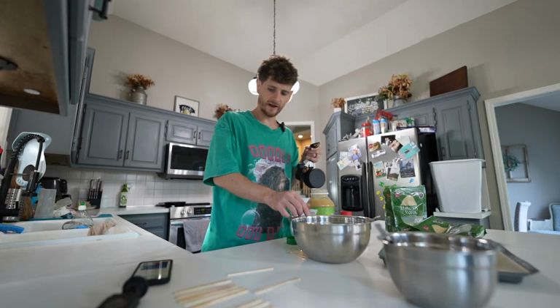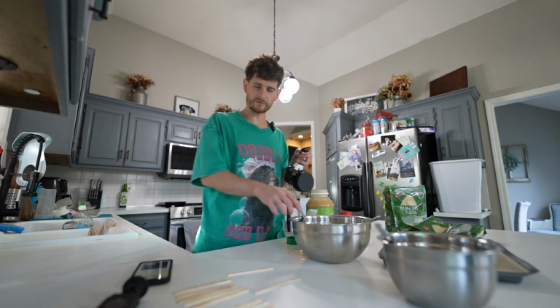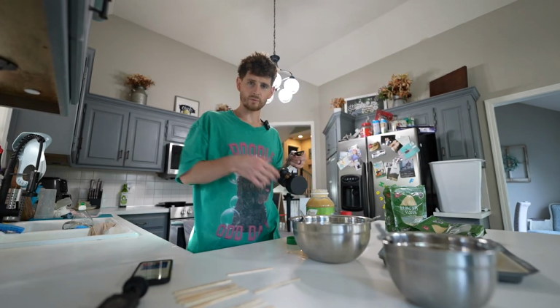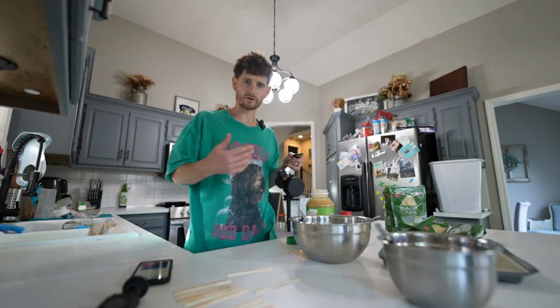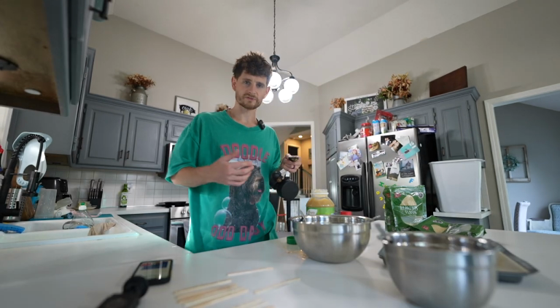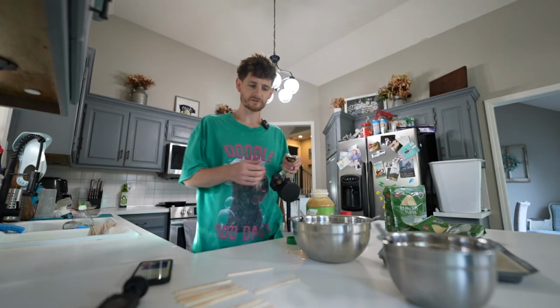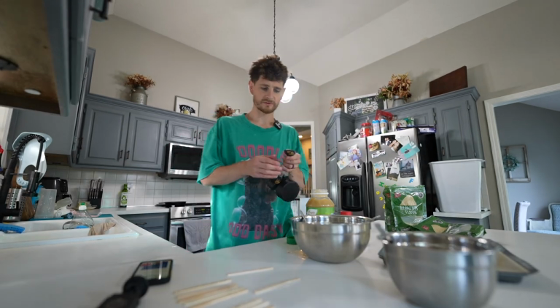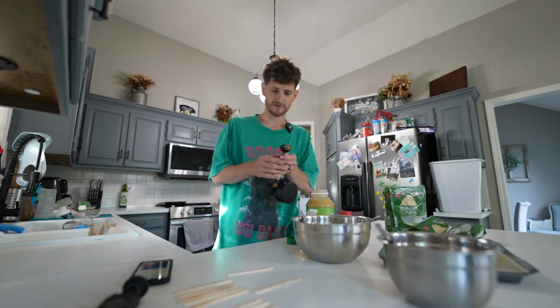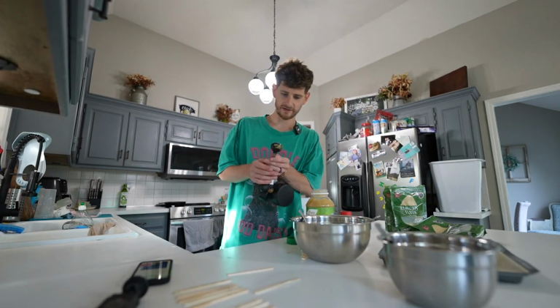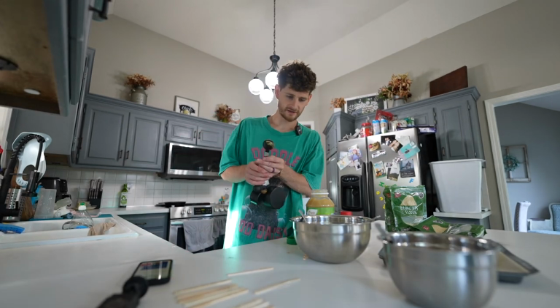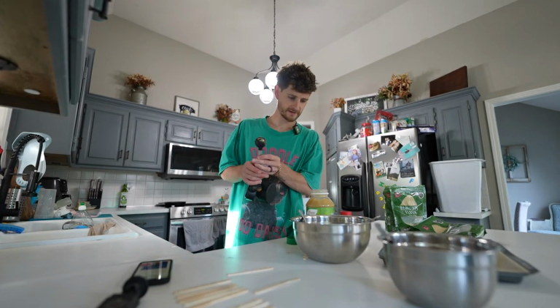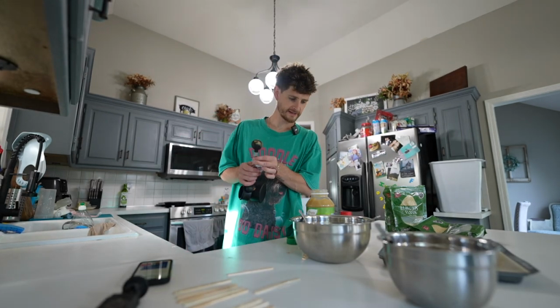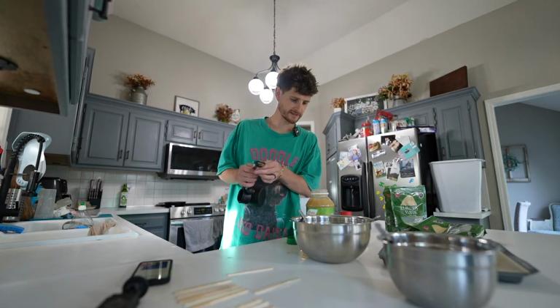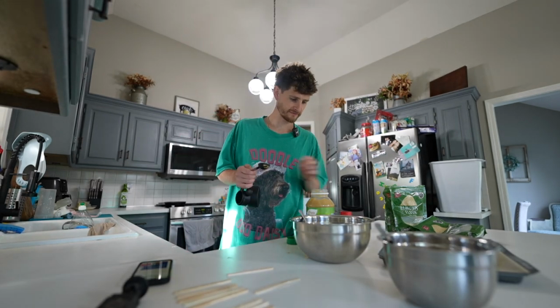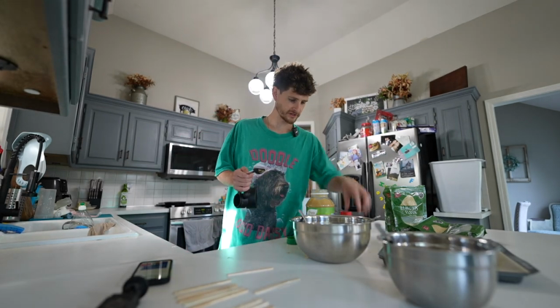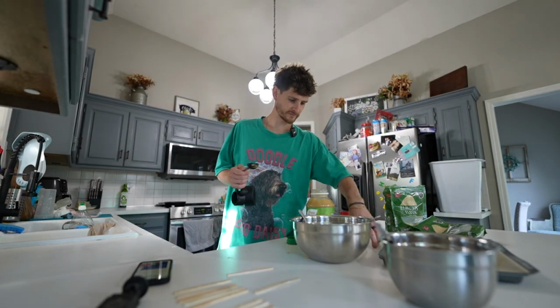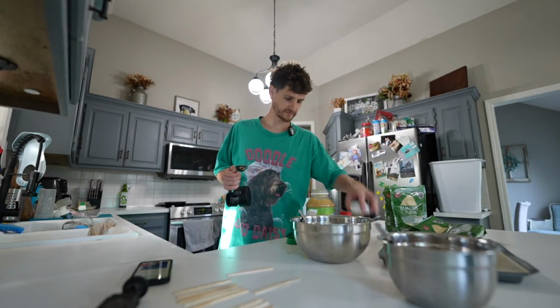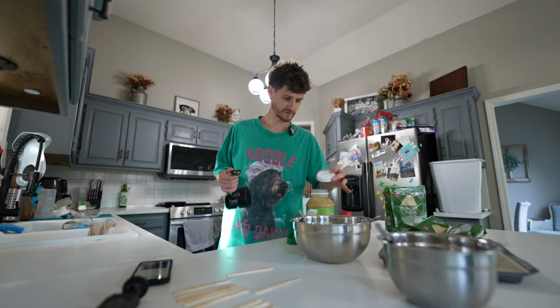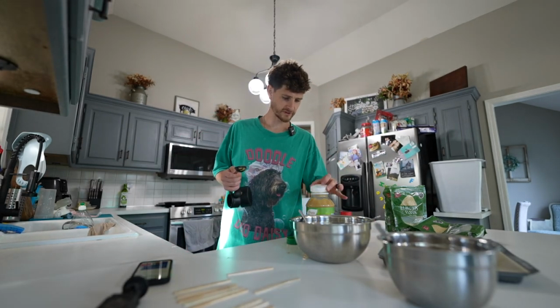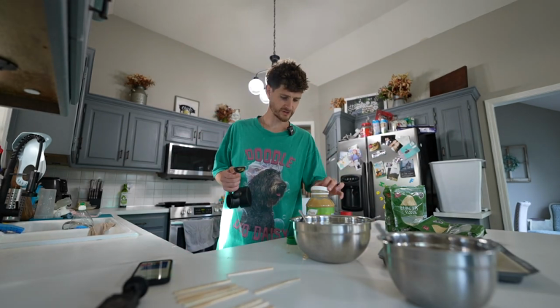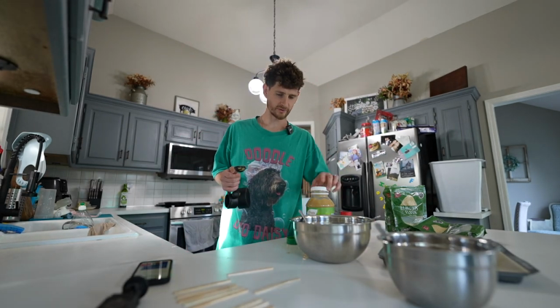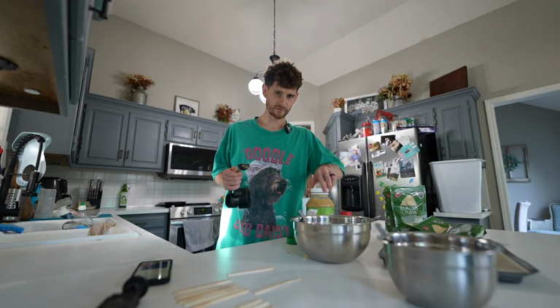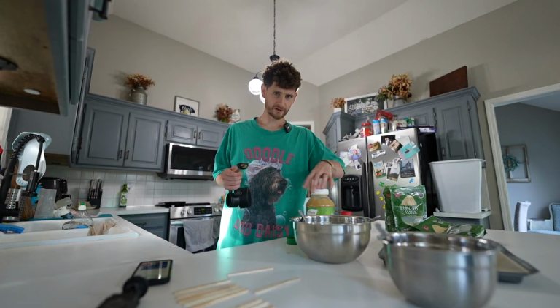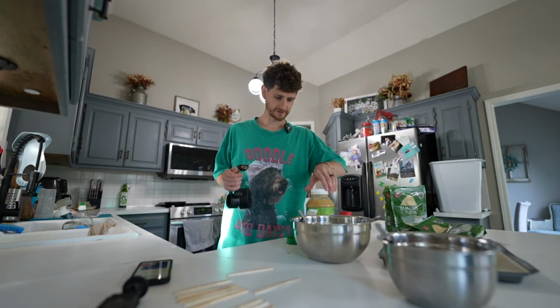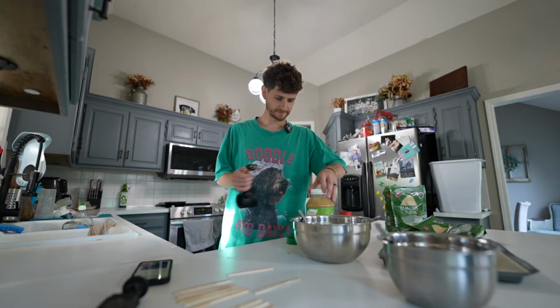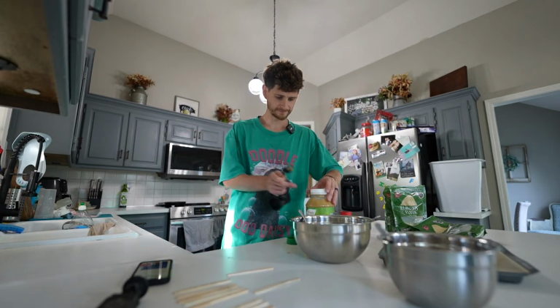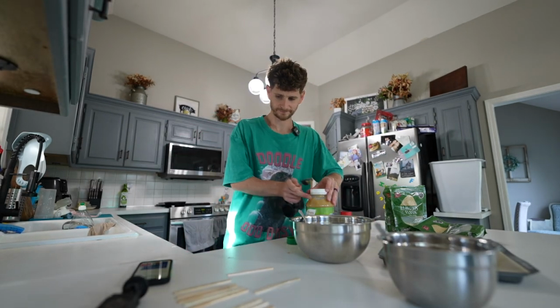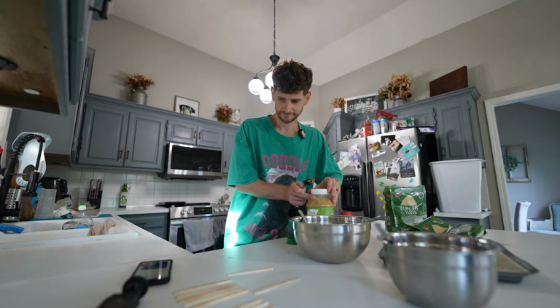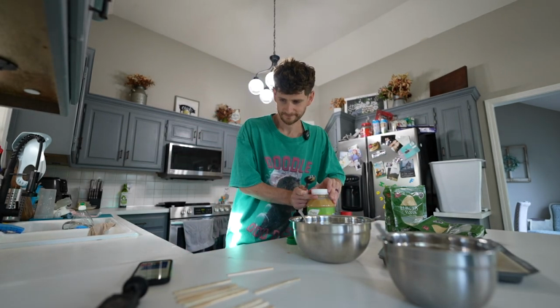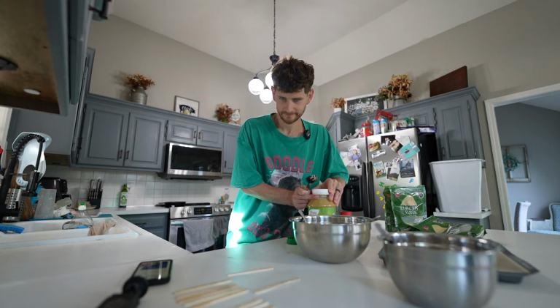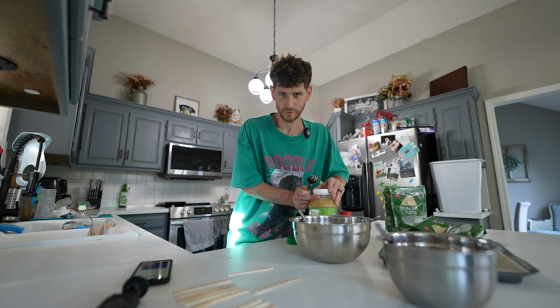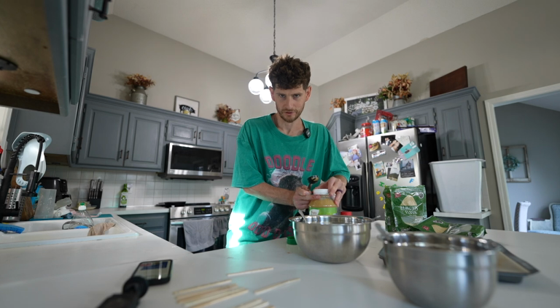I haven't welcomed you to the least efficient cooking show in the world. Welcome.